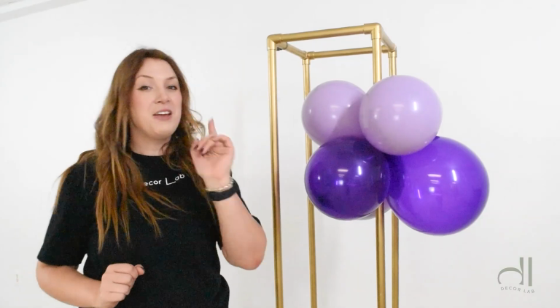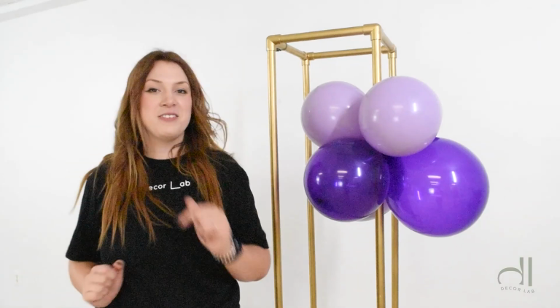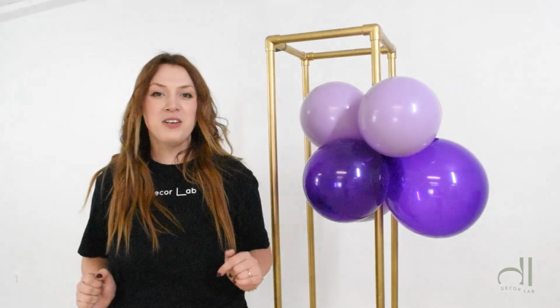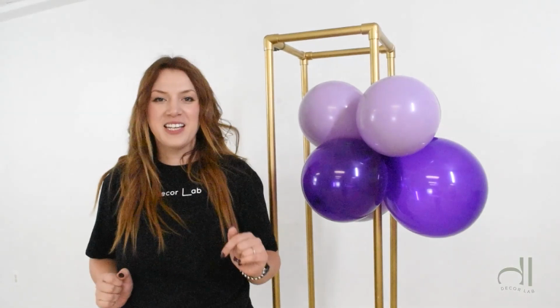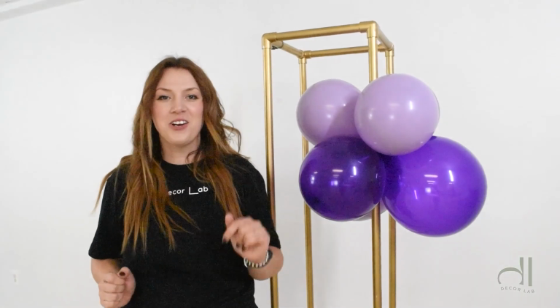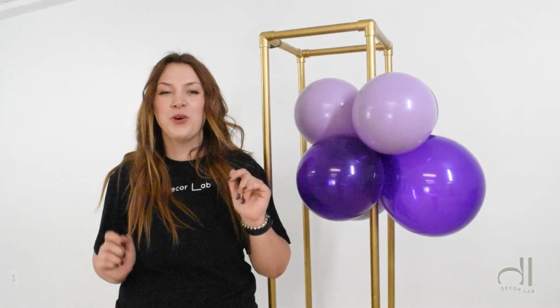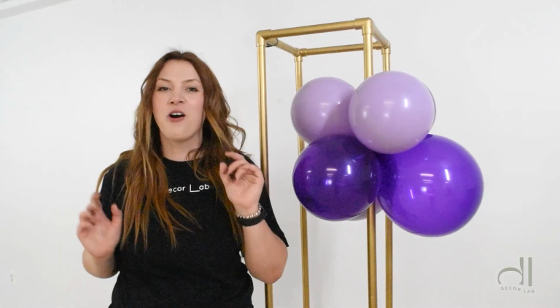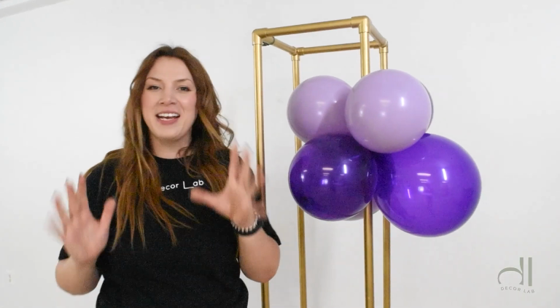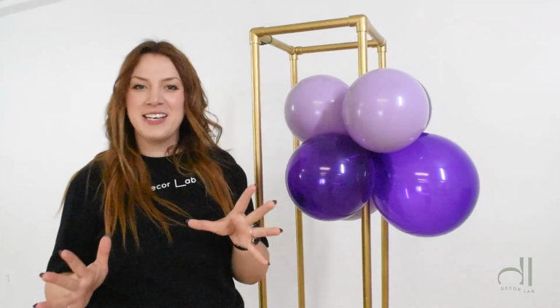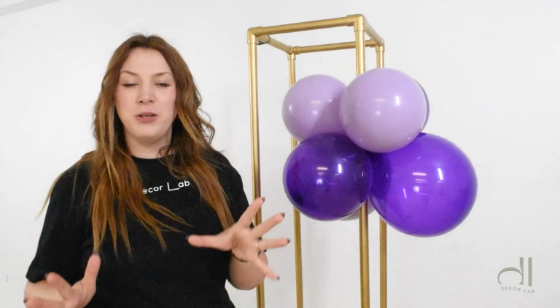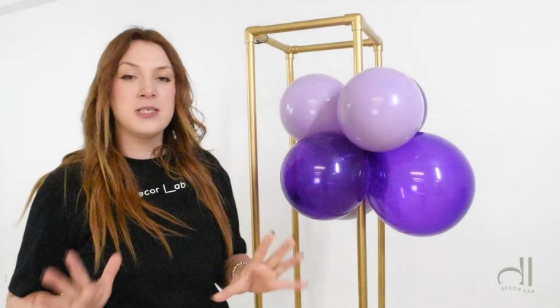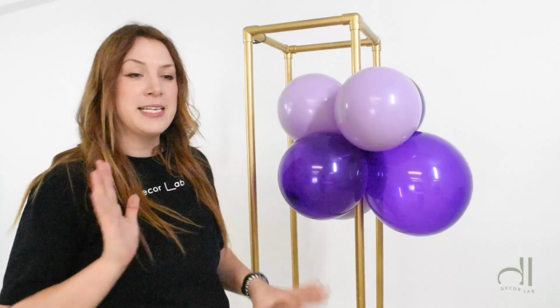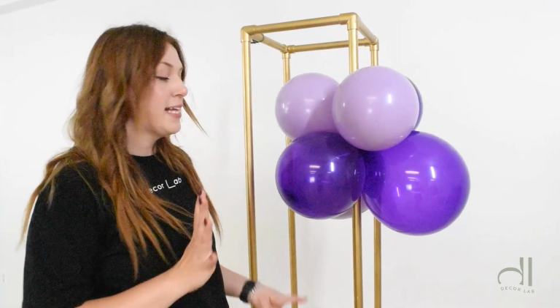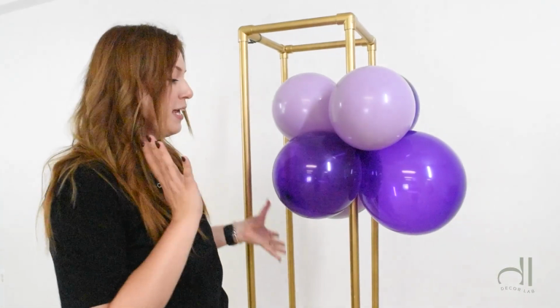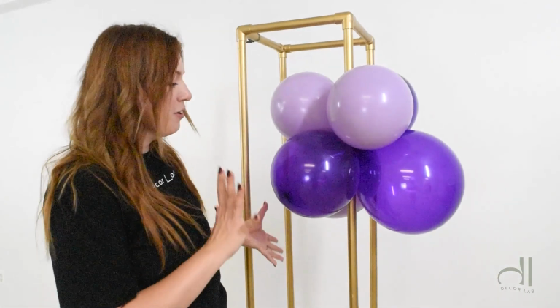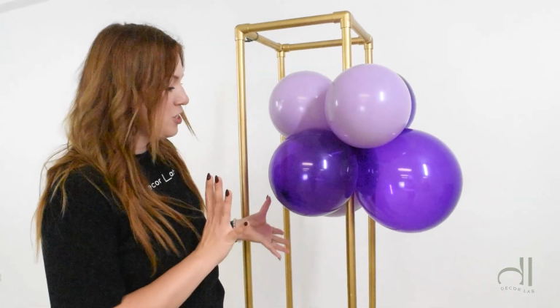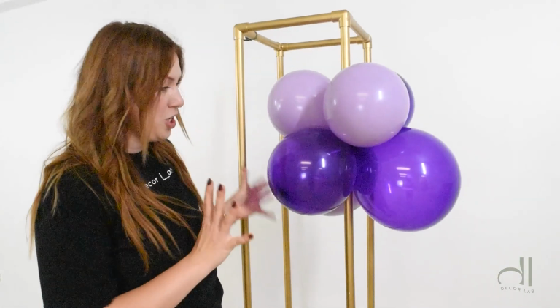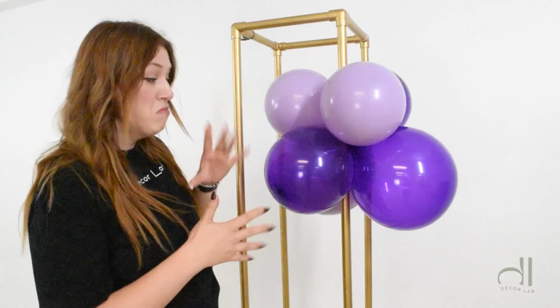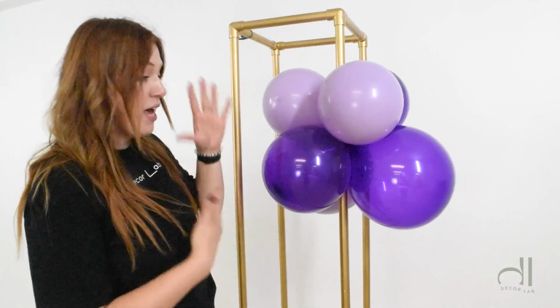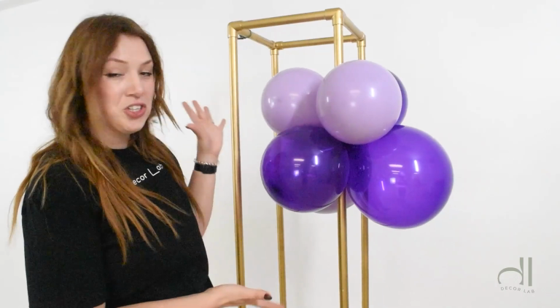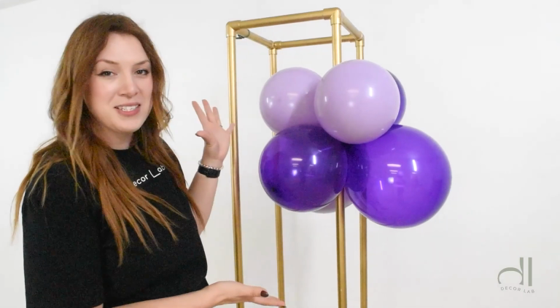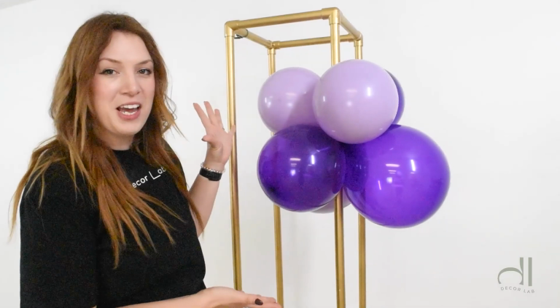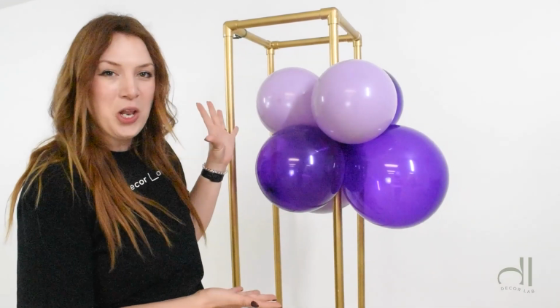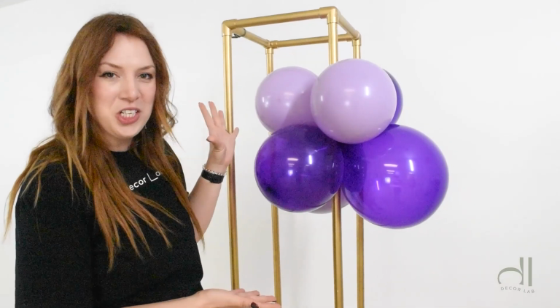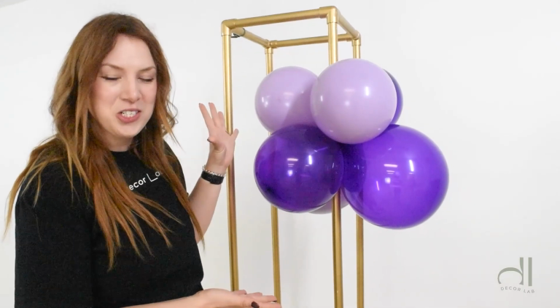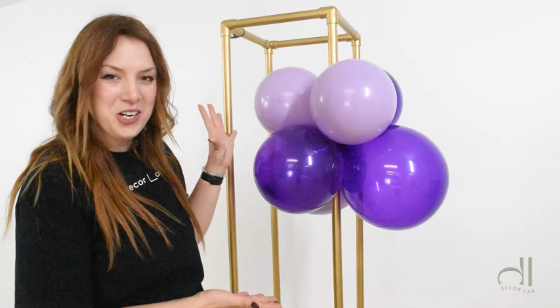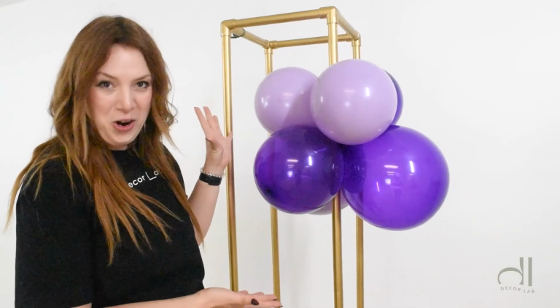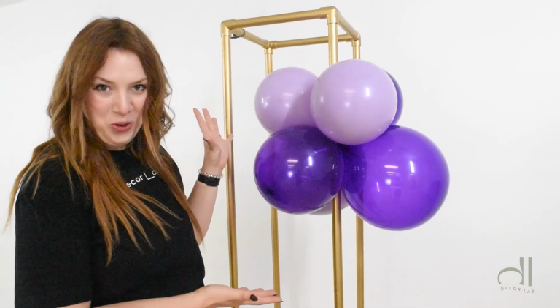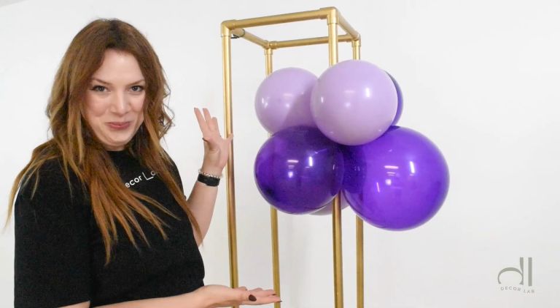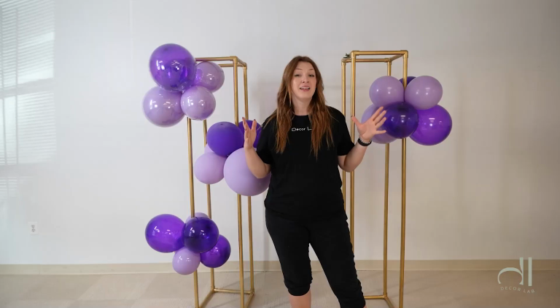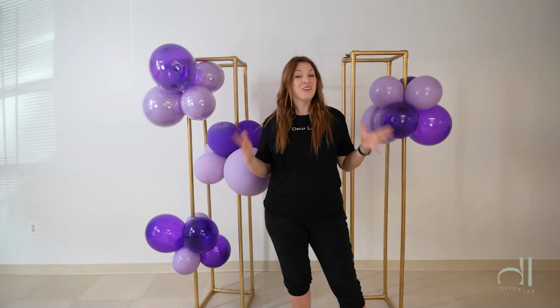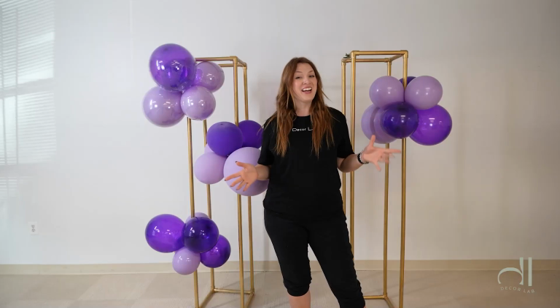15 minutes later, our inside balloons stayed in air conditioning. As you can see, there are no changes here at all.